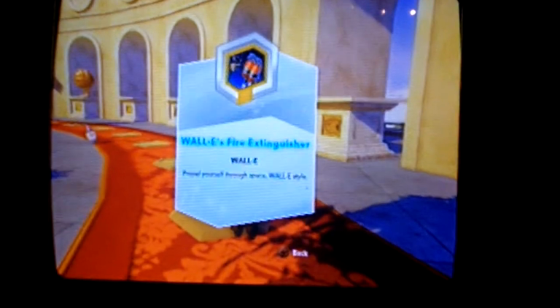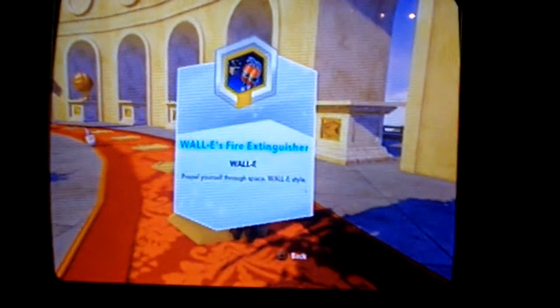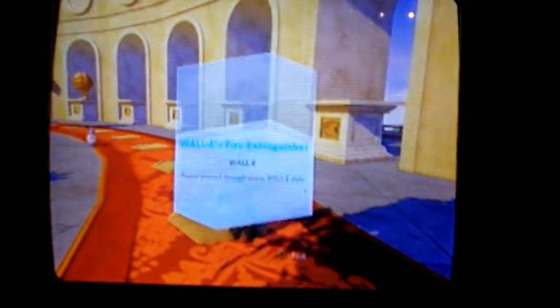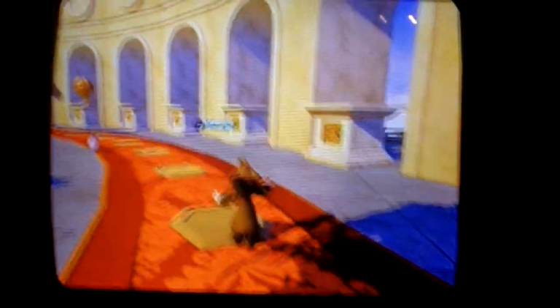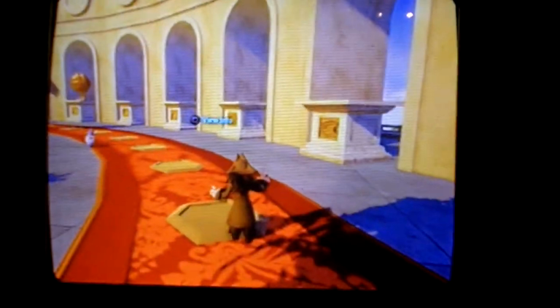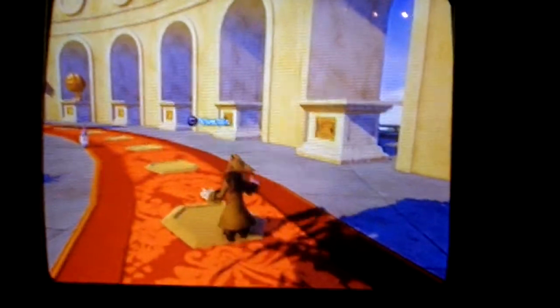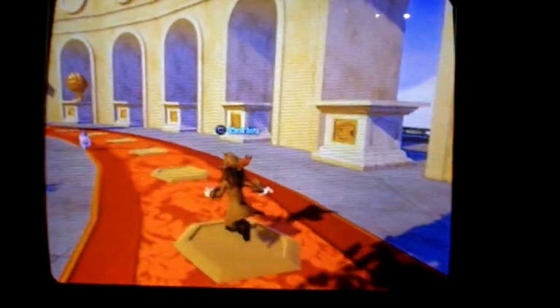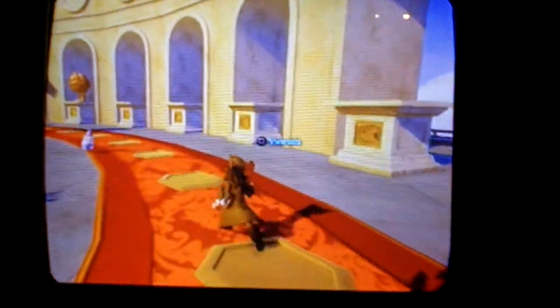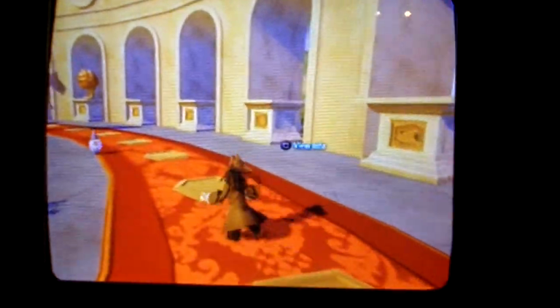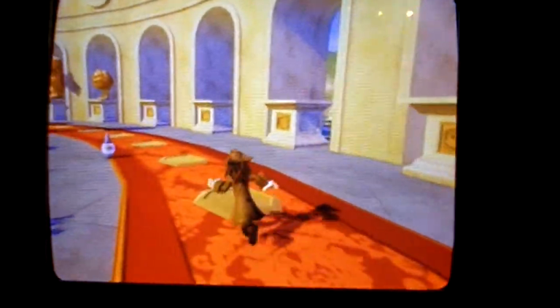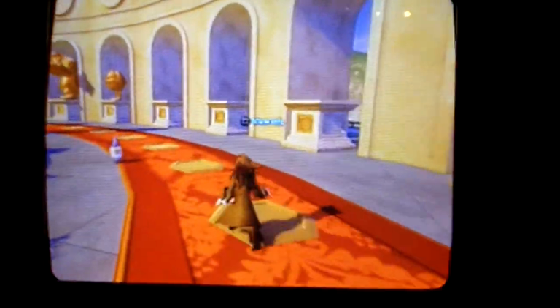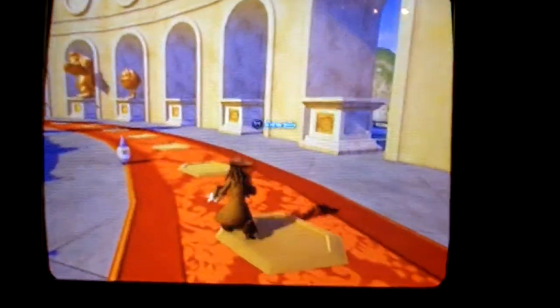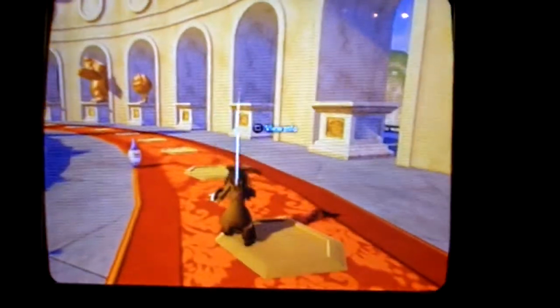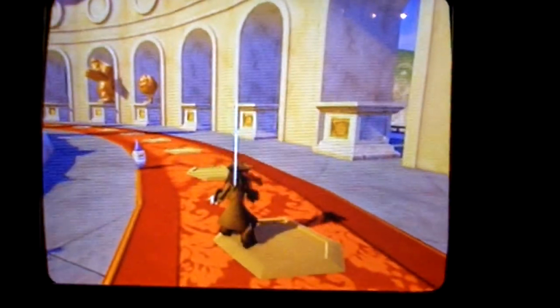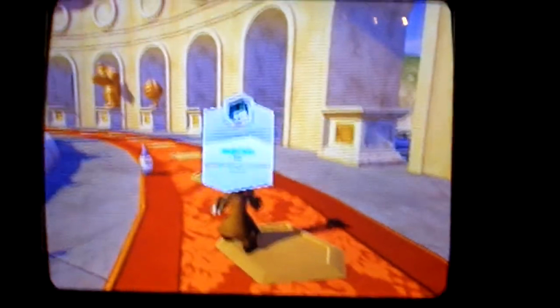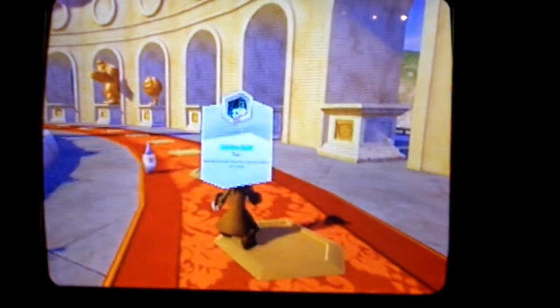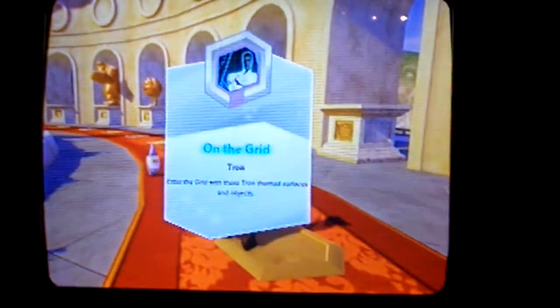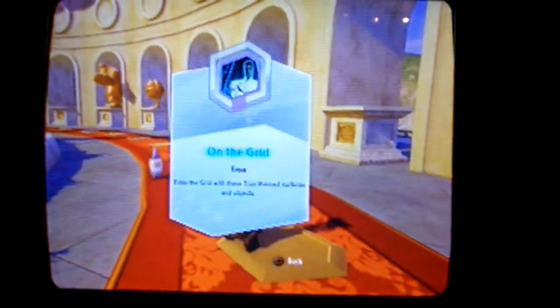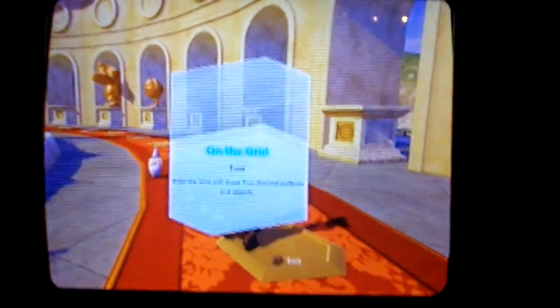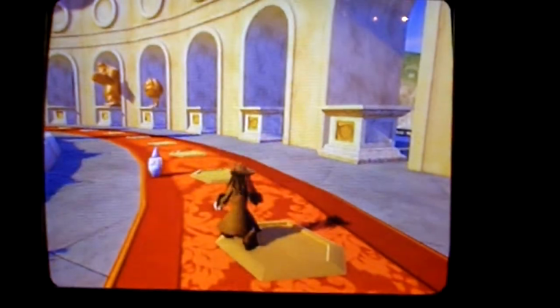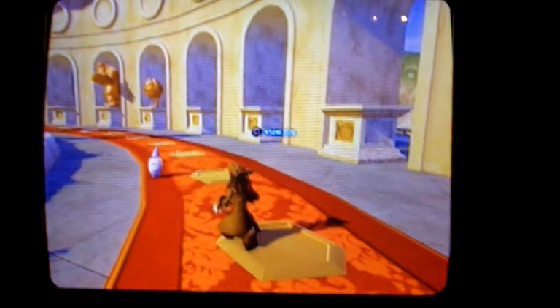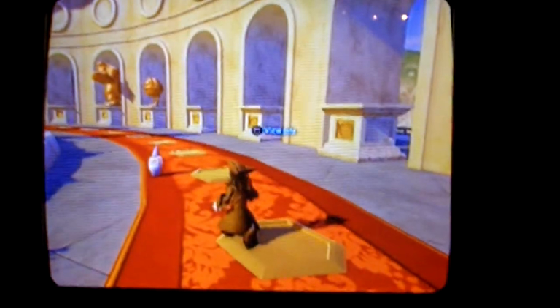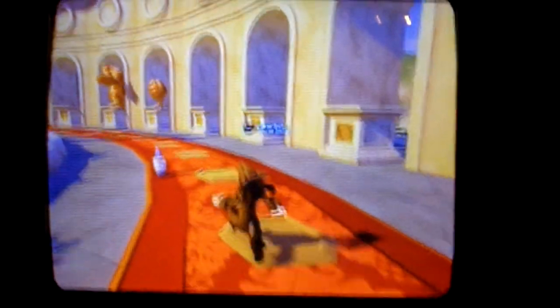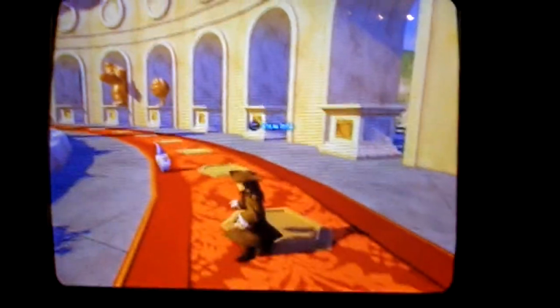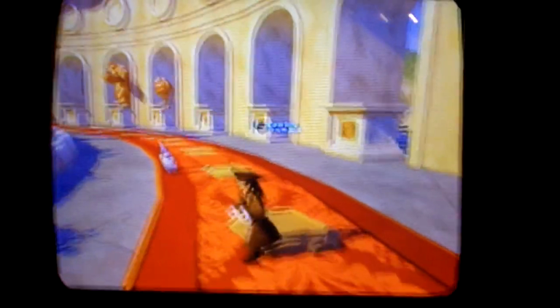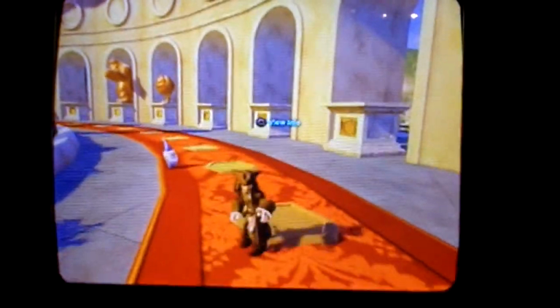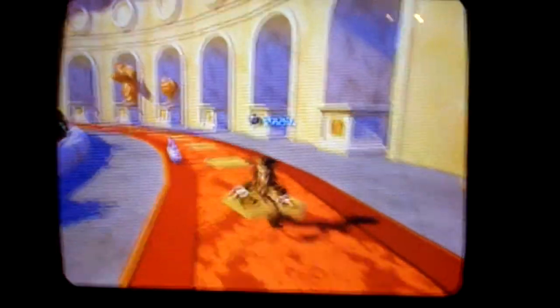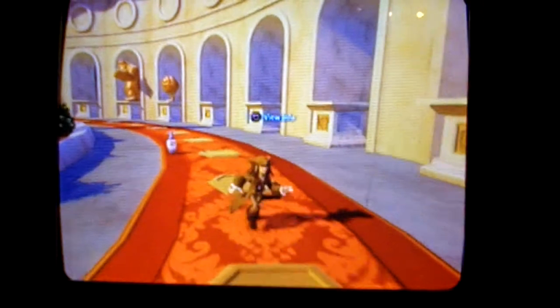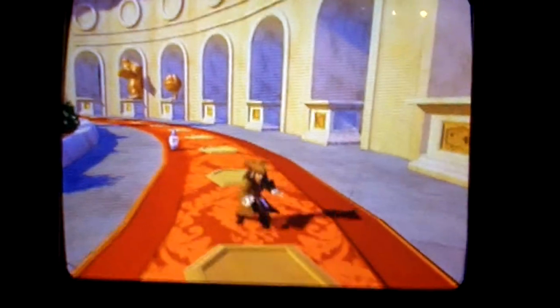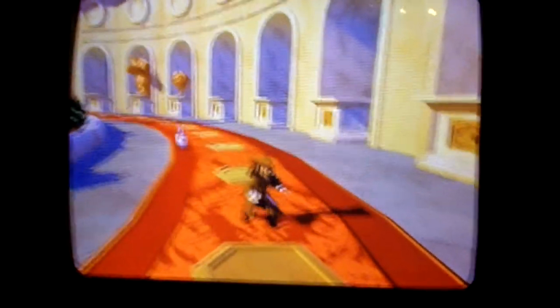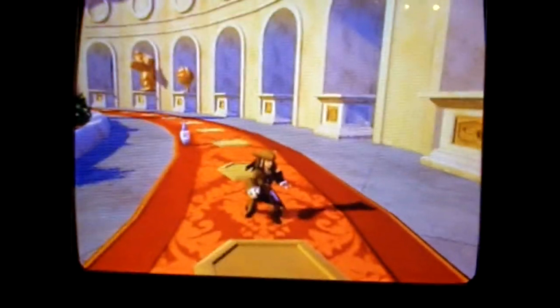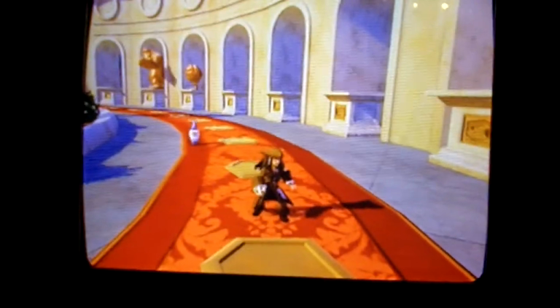And this is WALL-E's Fire Extinguisher from WALL-E, and that's apparently a glider. That was all the gliders.